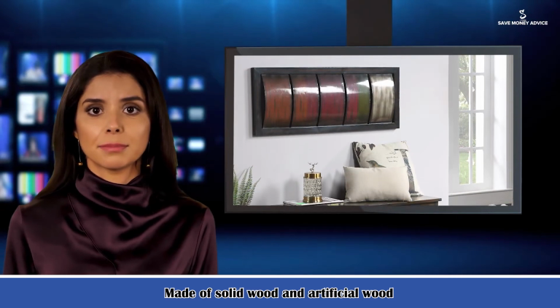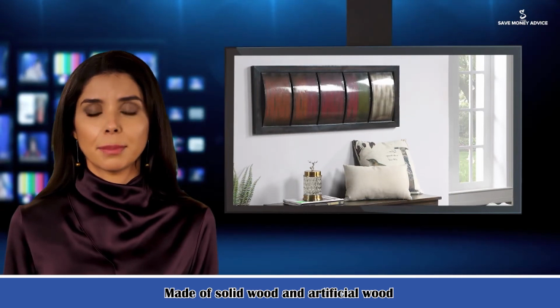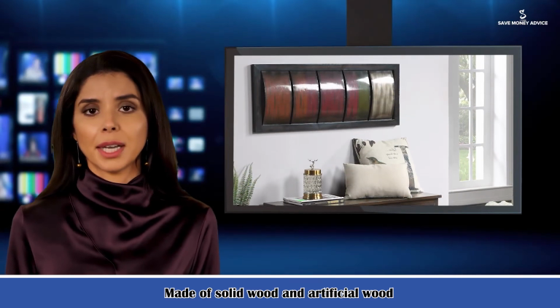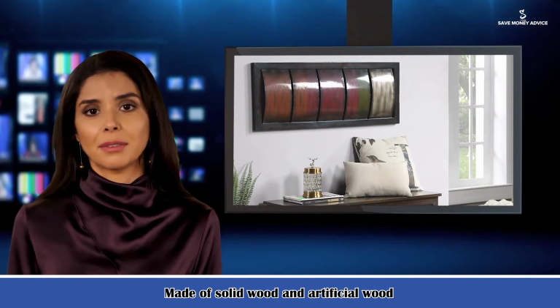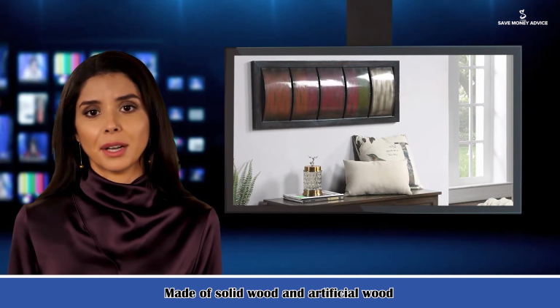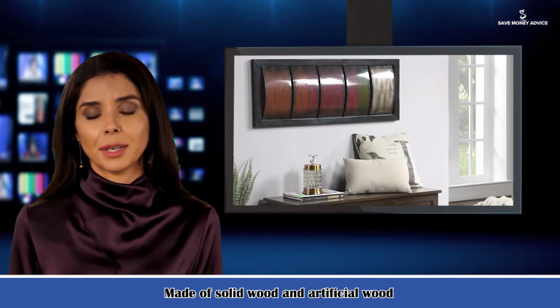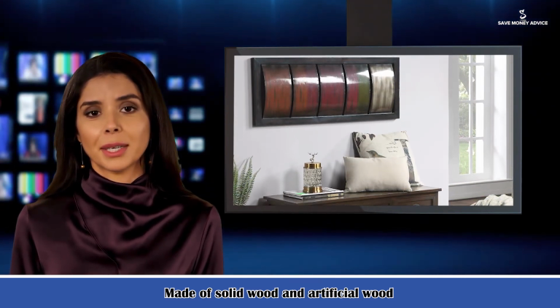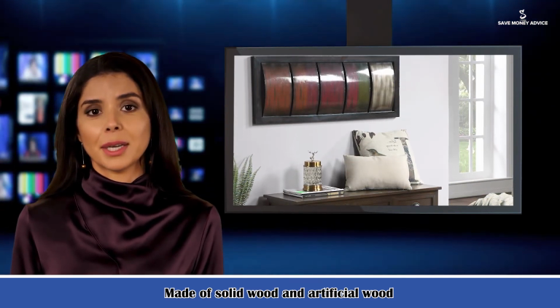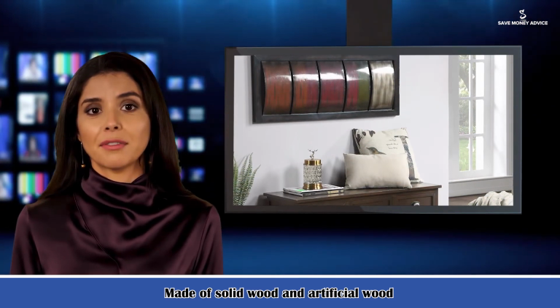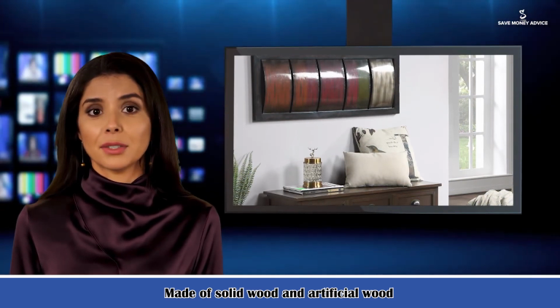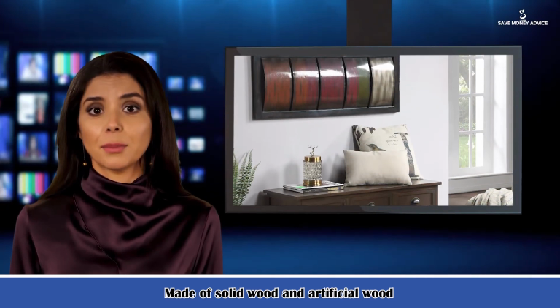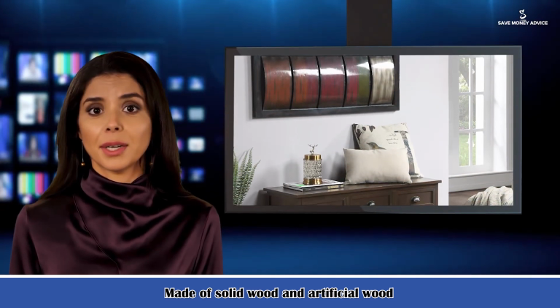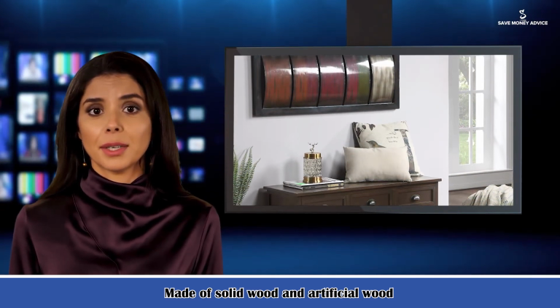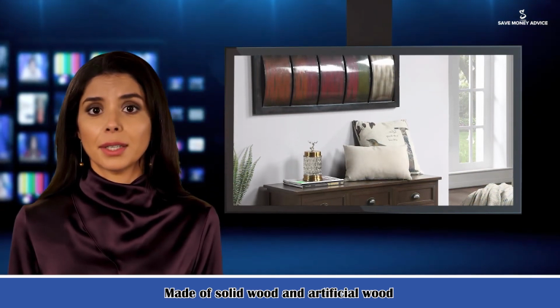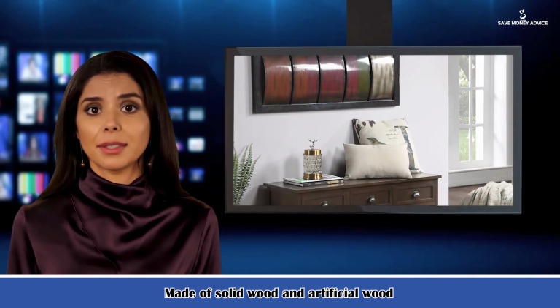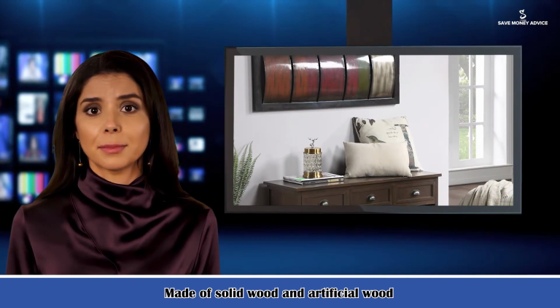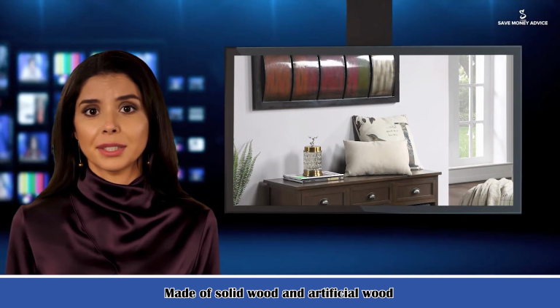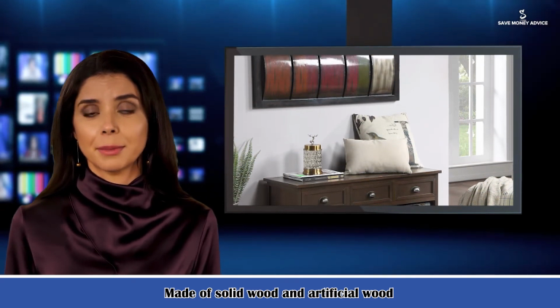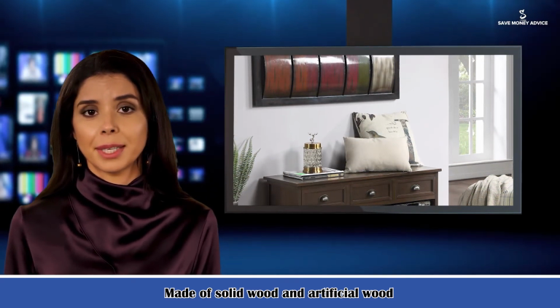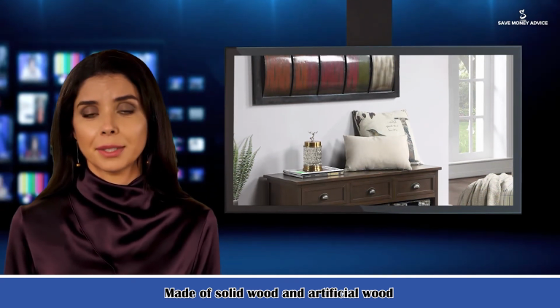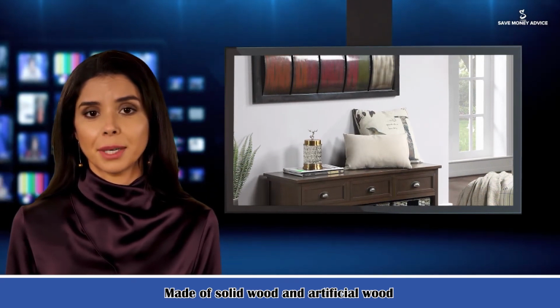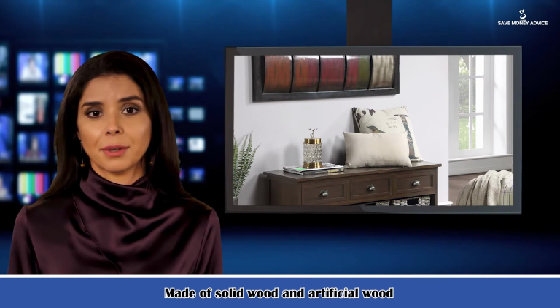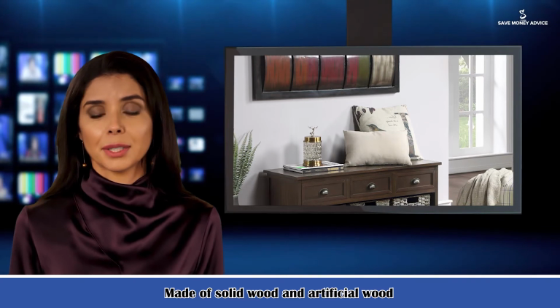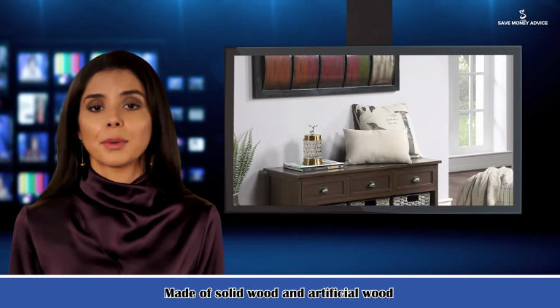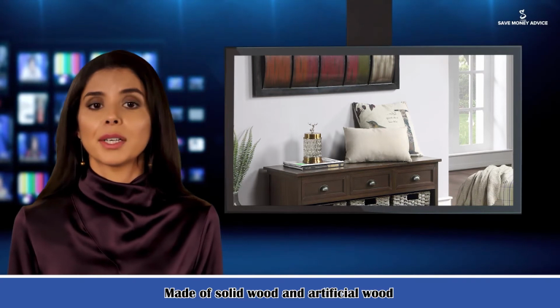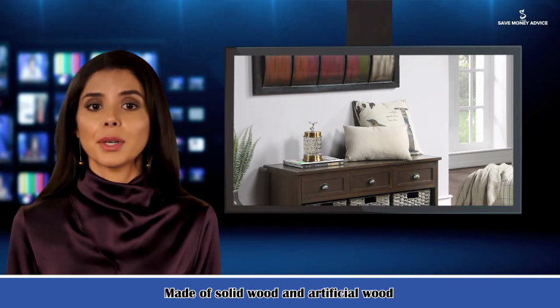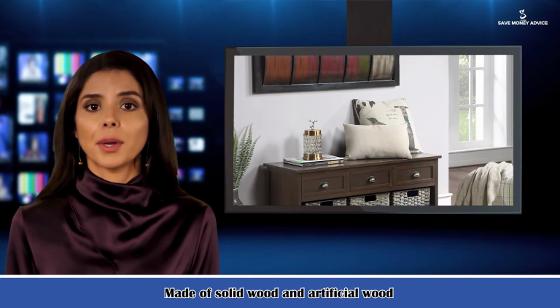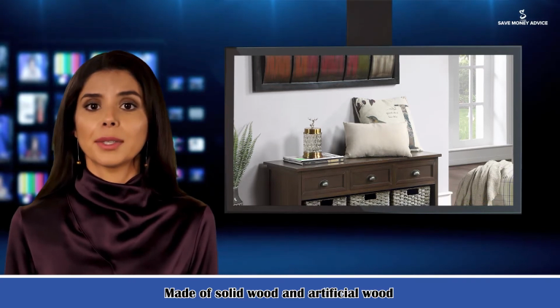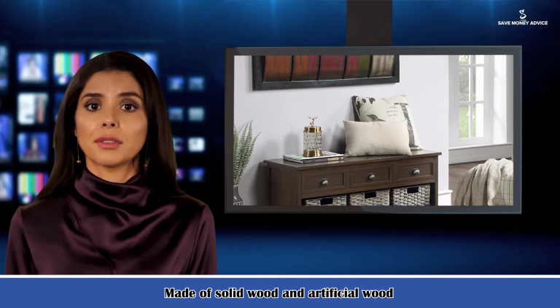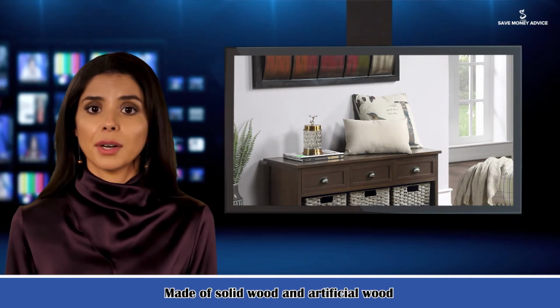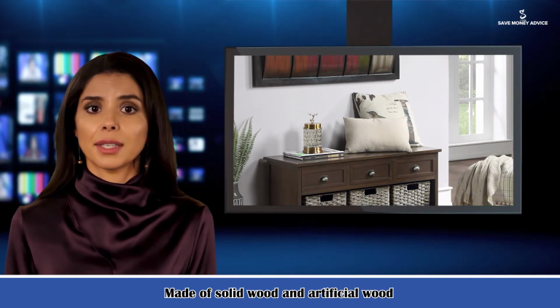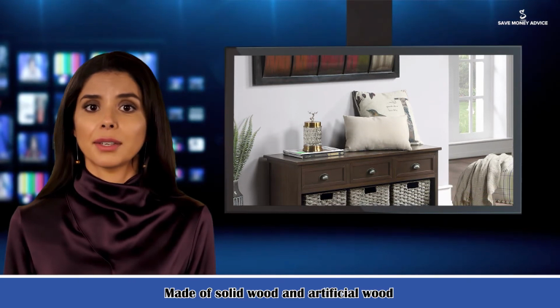Made out of solid and manufactured wood, this bench can be easily cleaned with a quick wipe of a dry cloth.